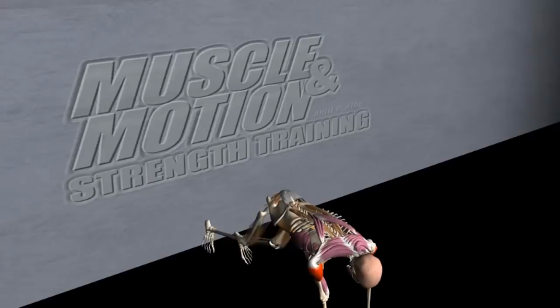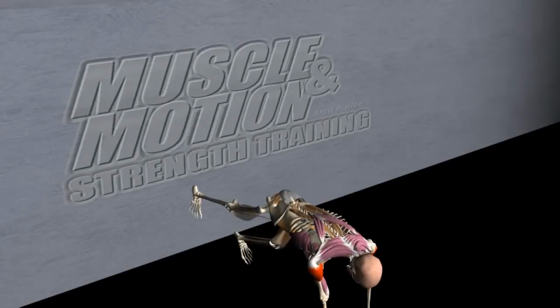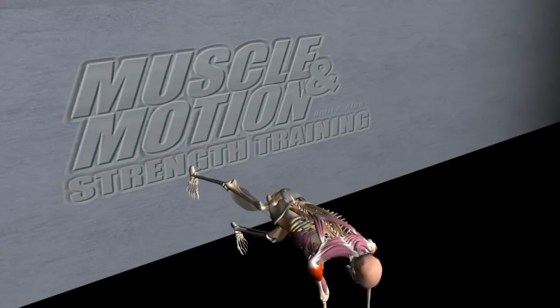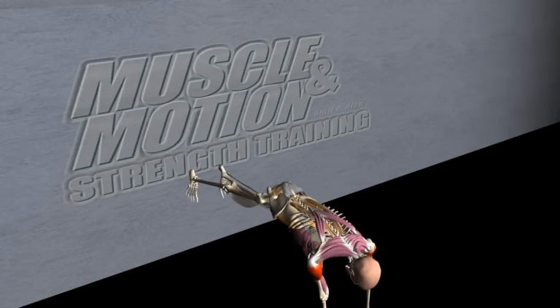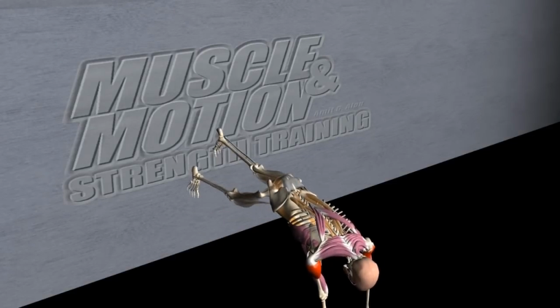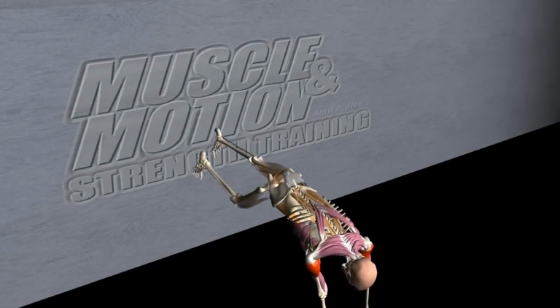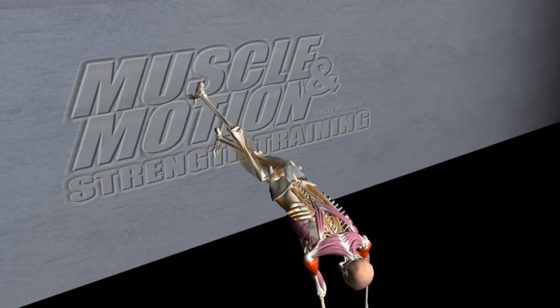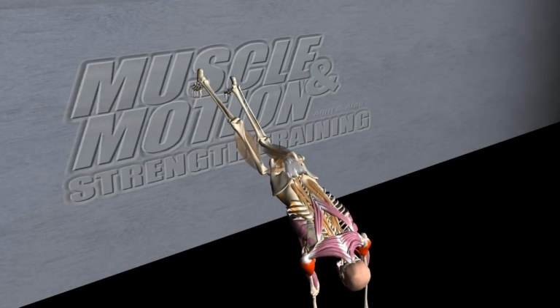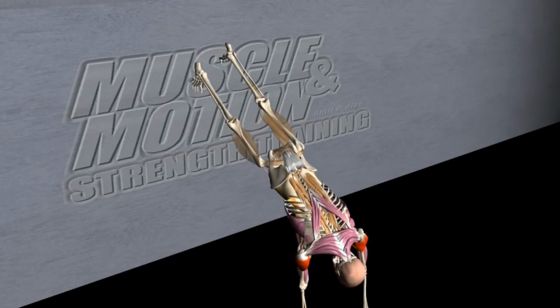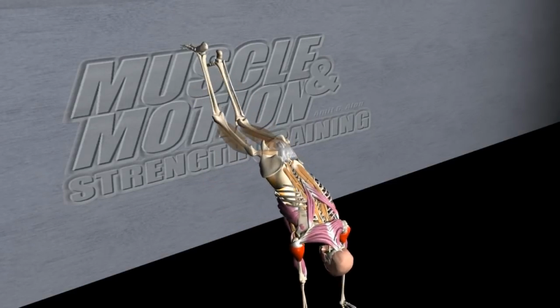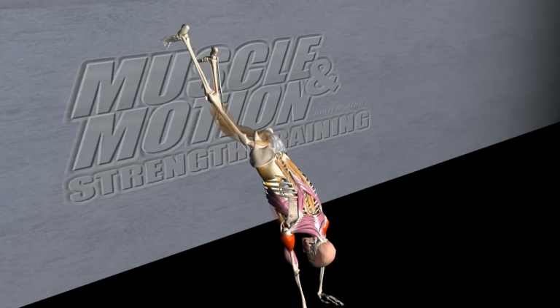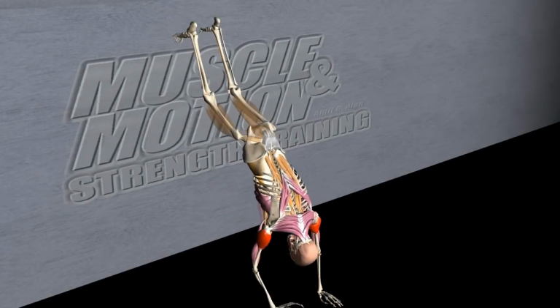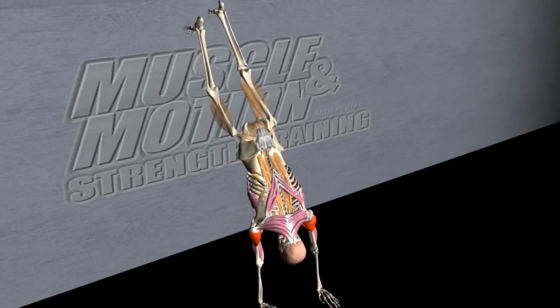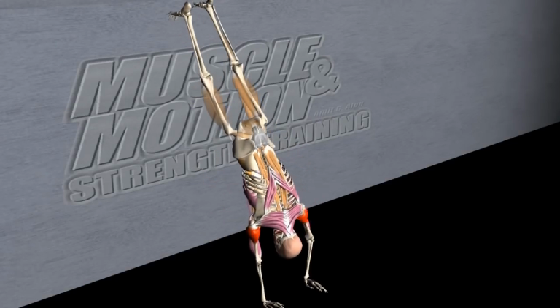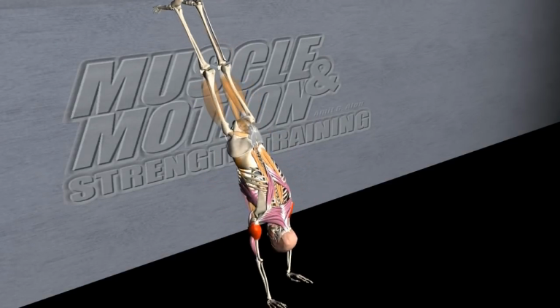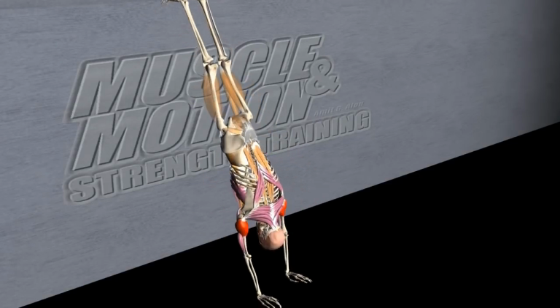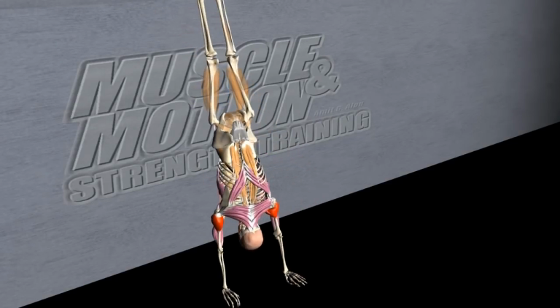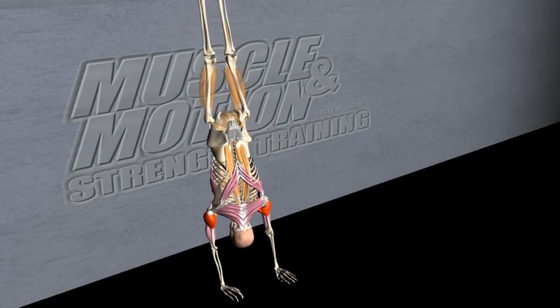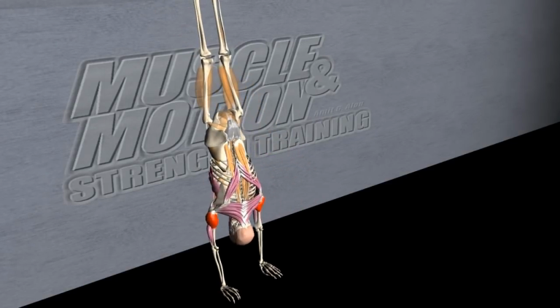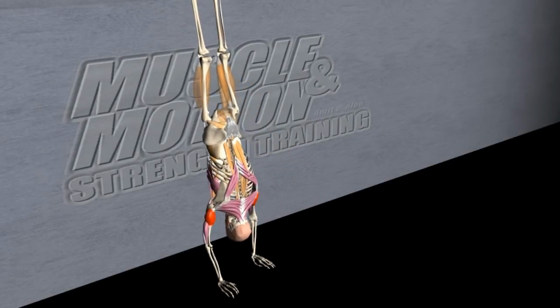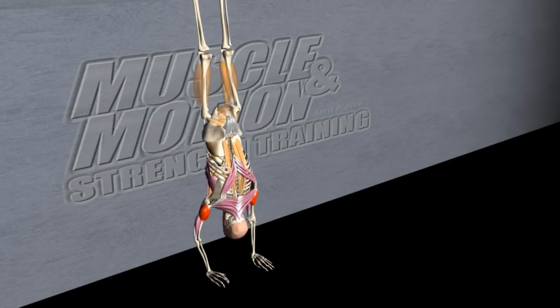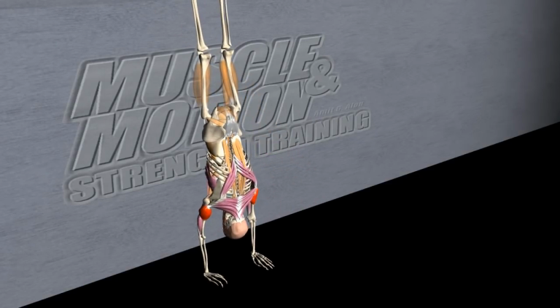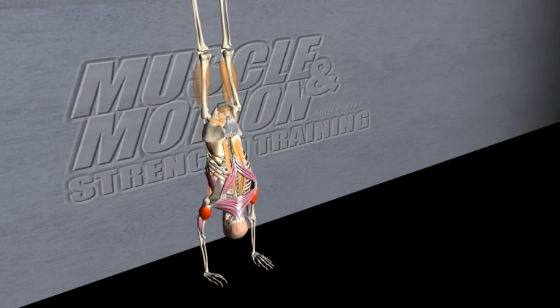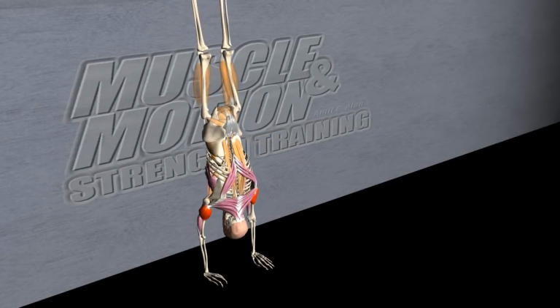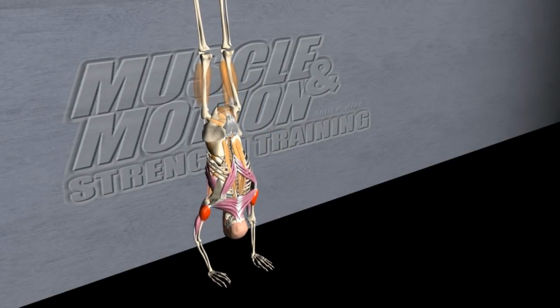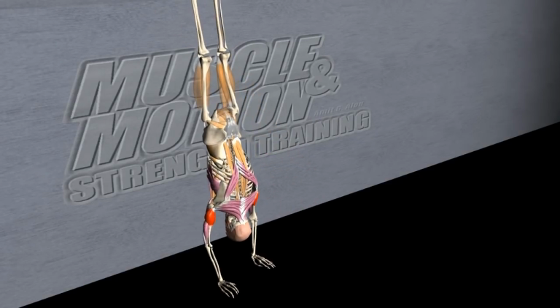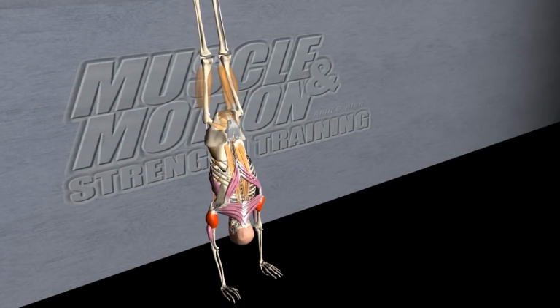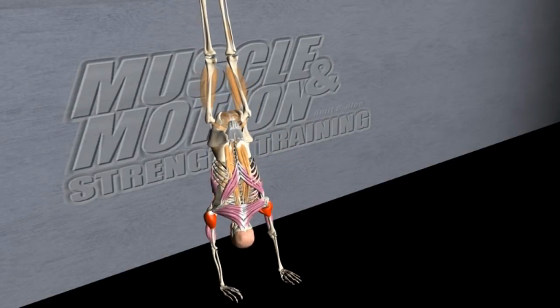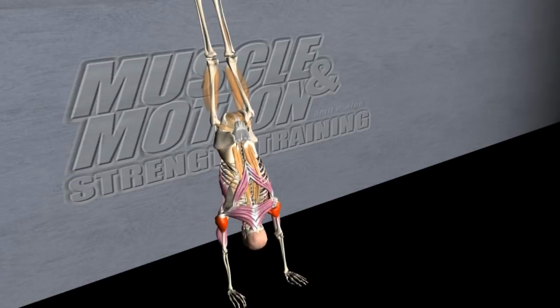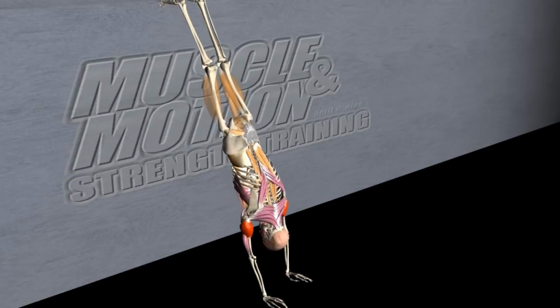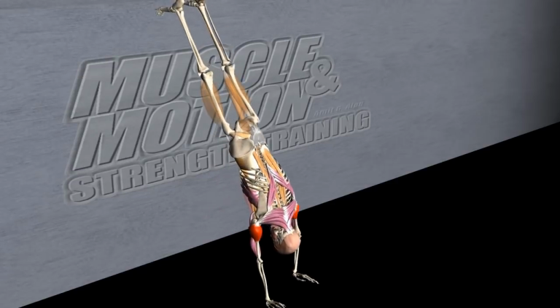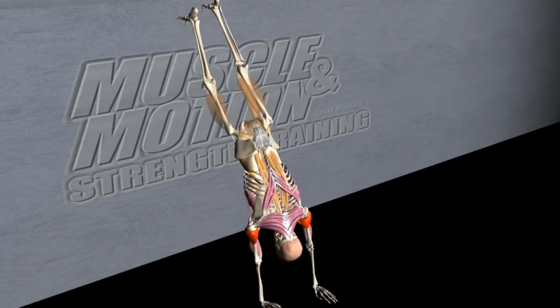Wall Walk. In this exercise, almost all the active muscles contract isometrically.